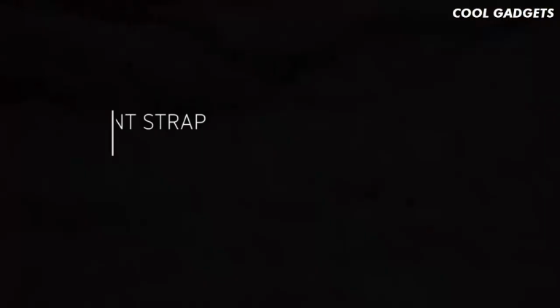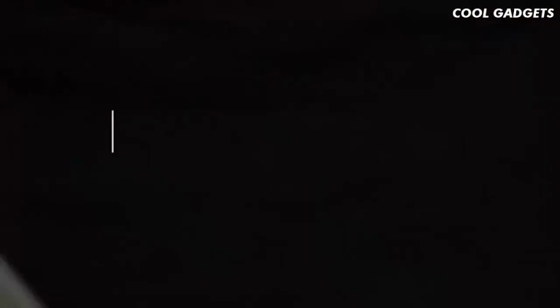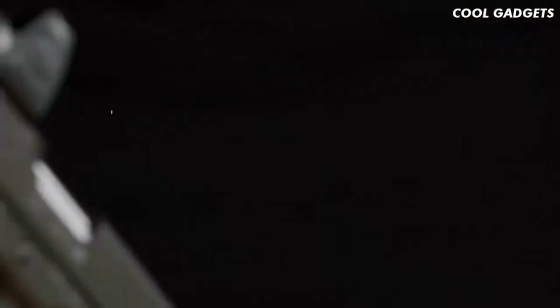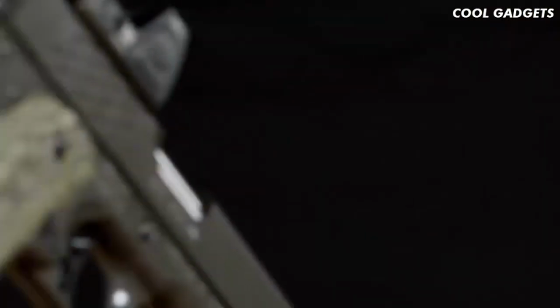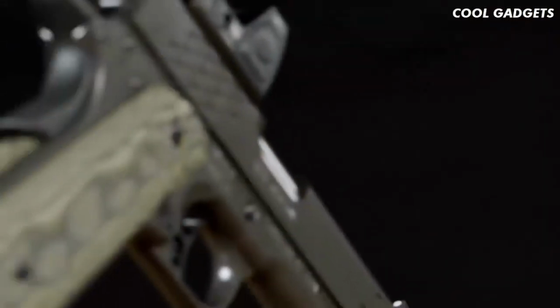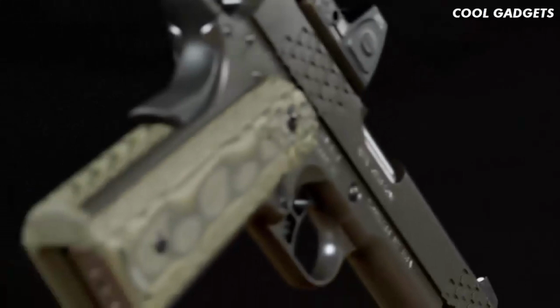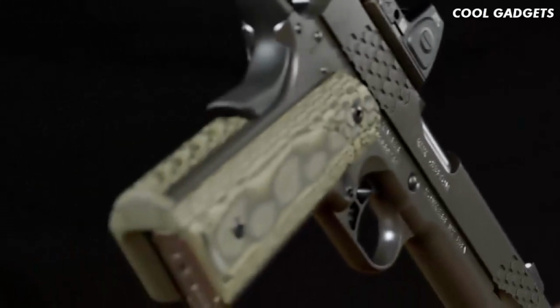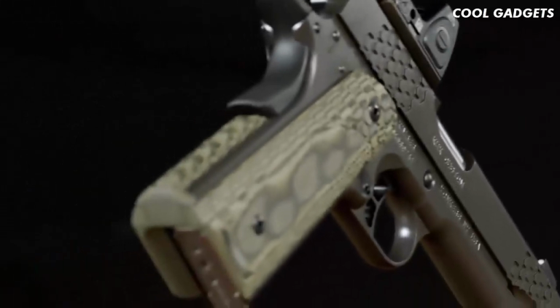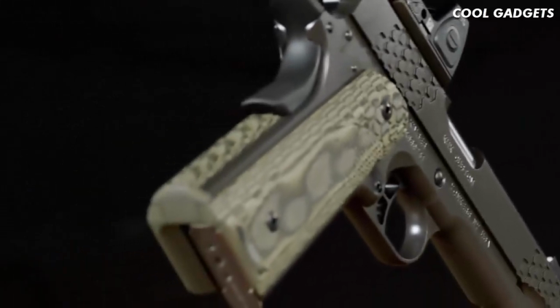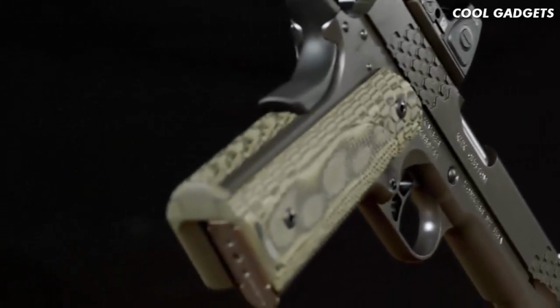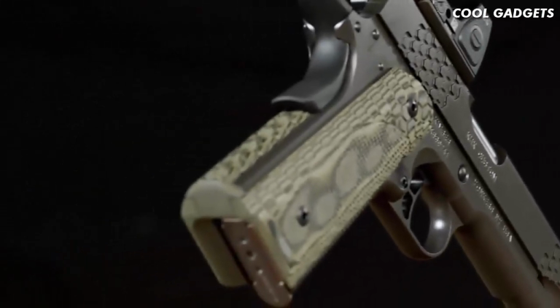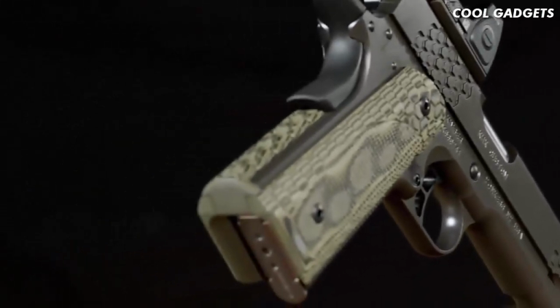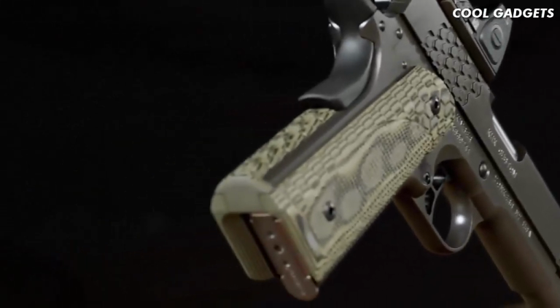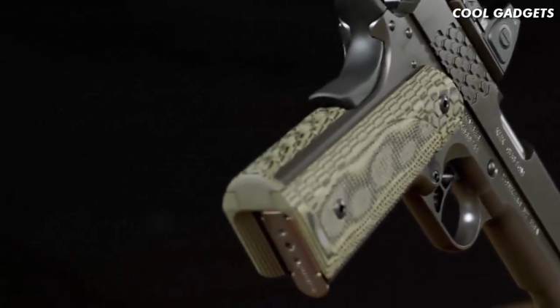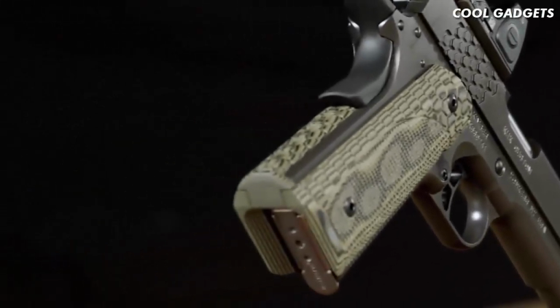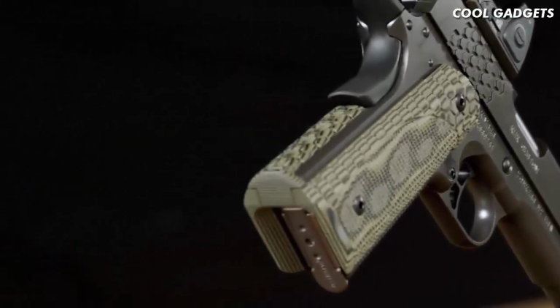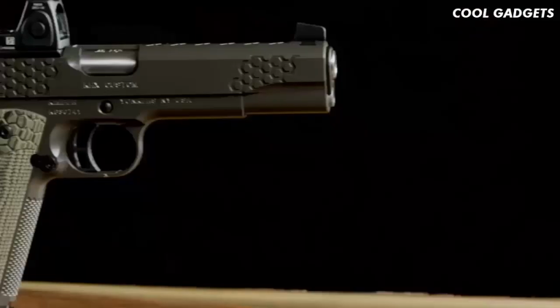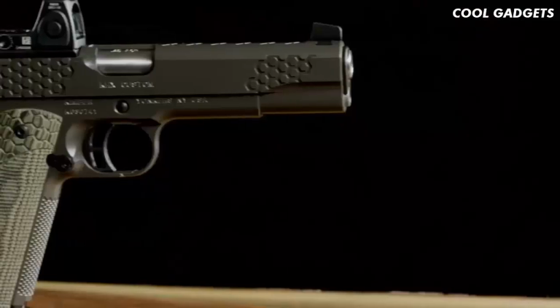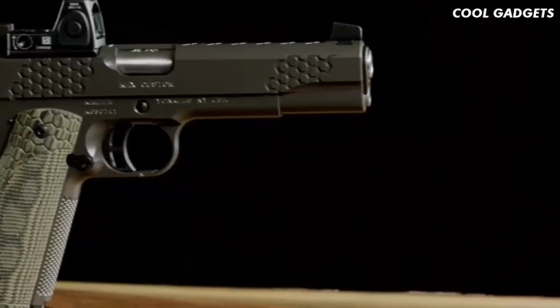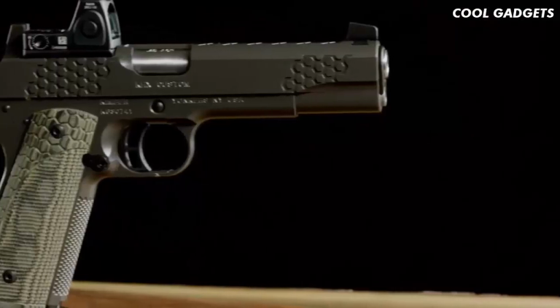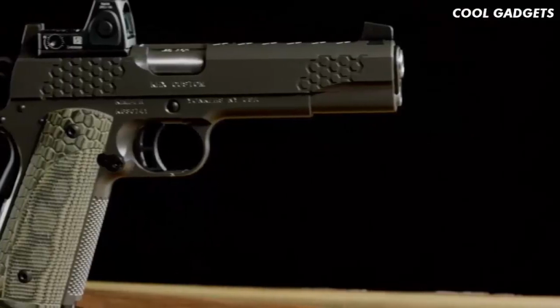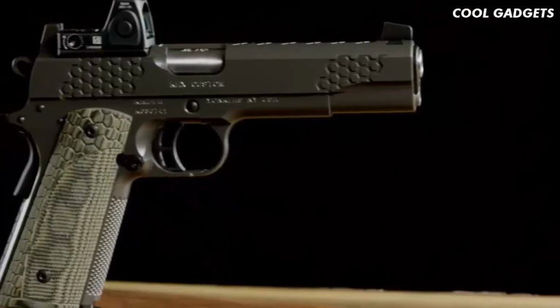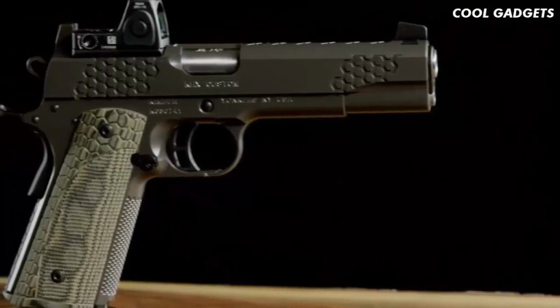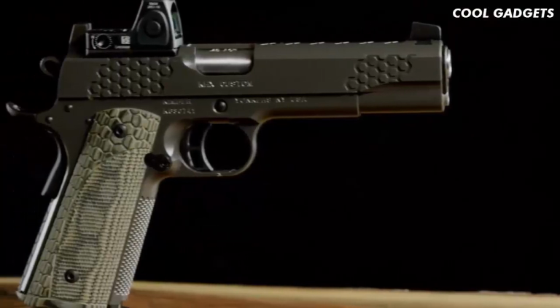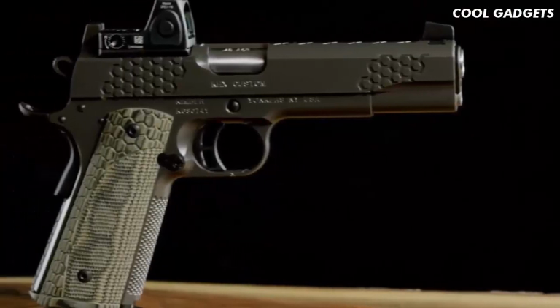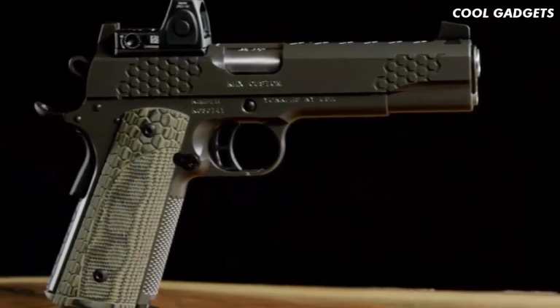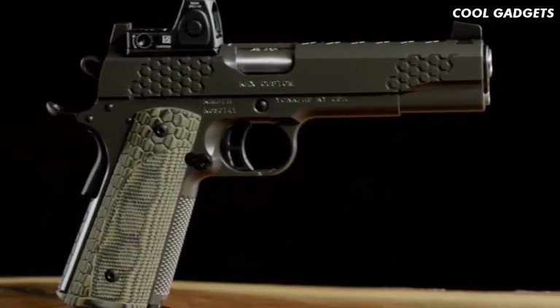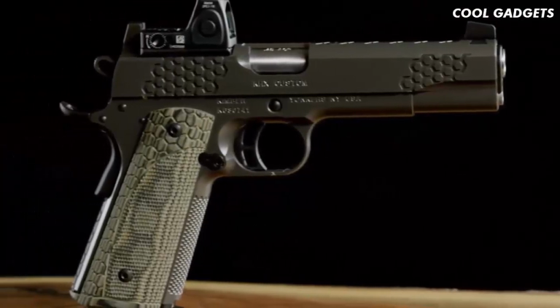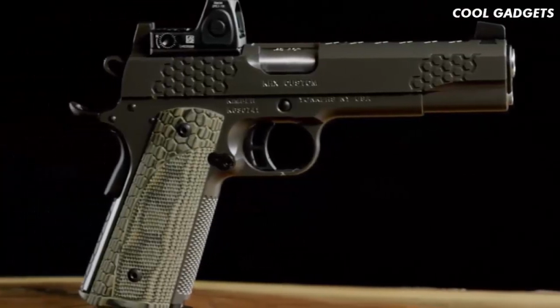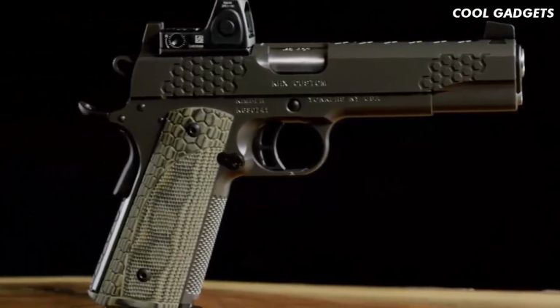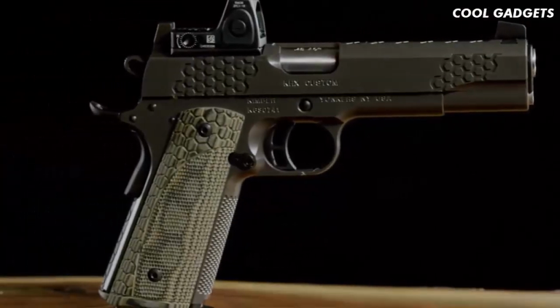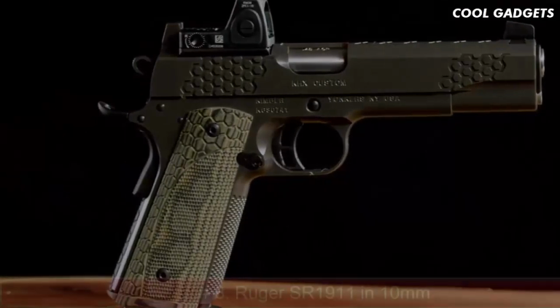This full-size 1911 is available in 10mm, .45 ACP, and 9mm.